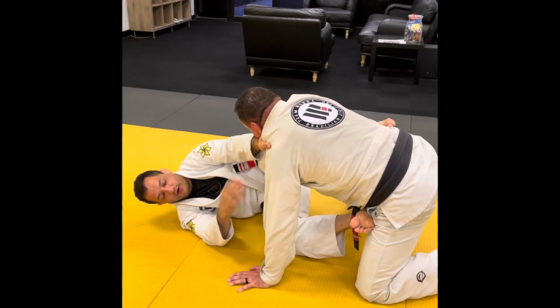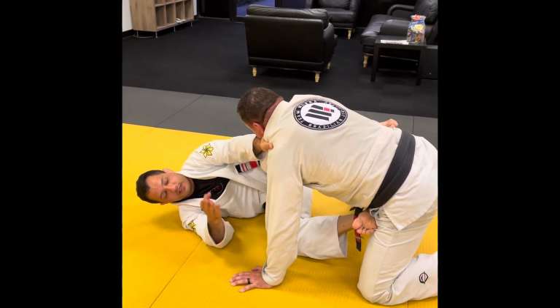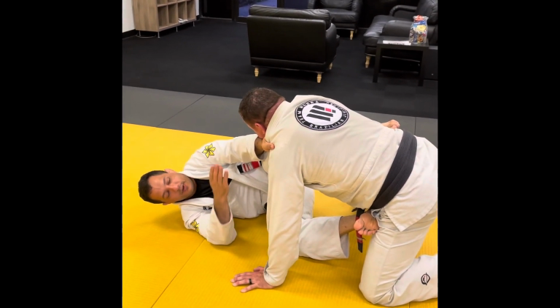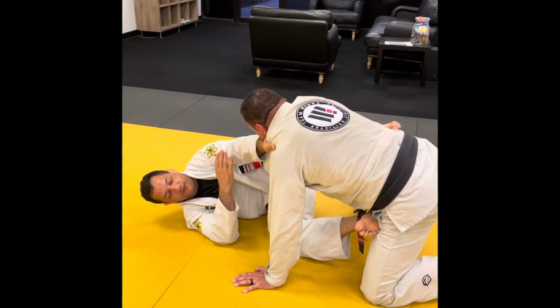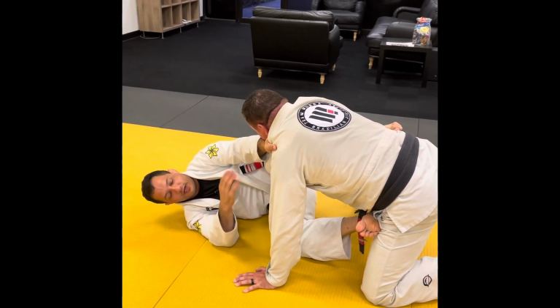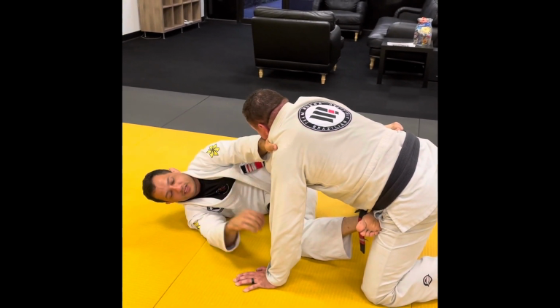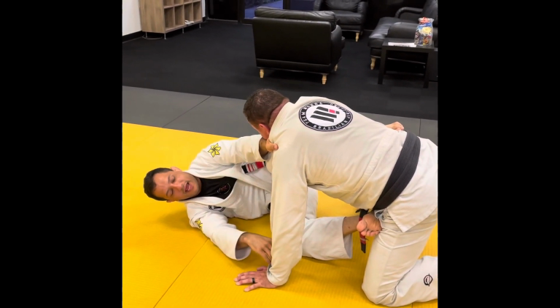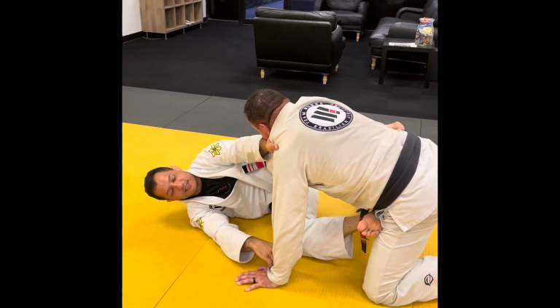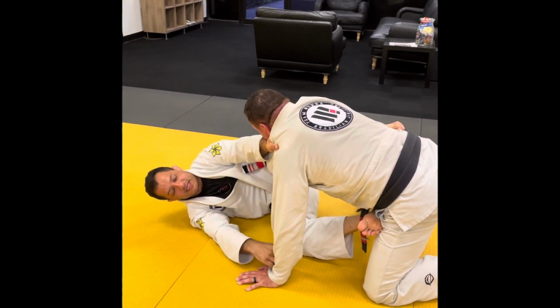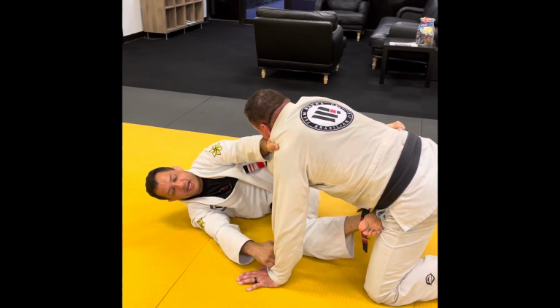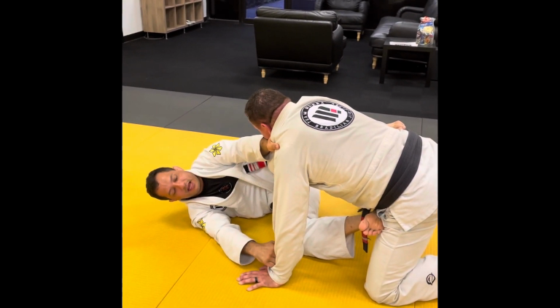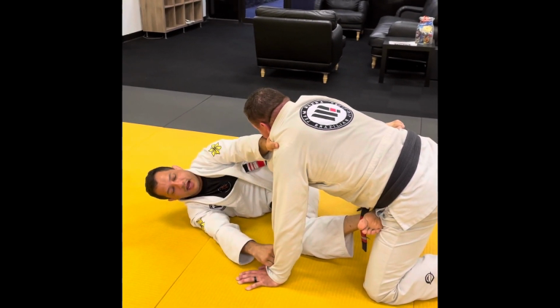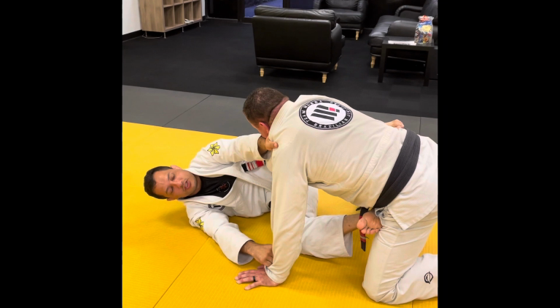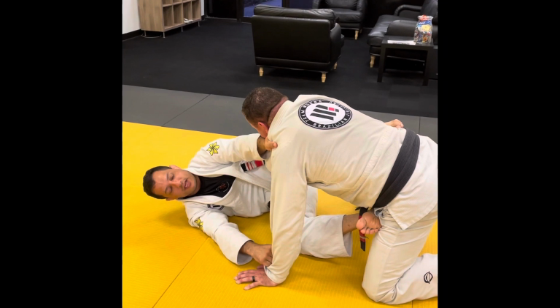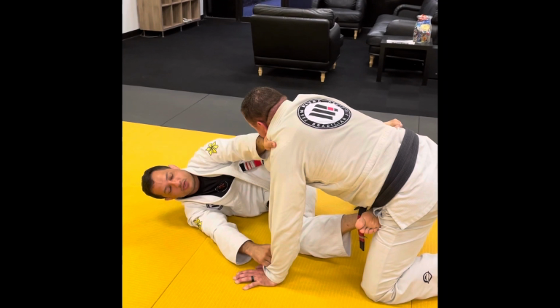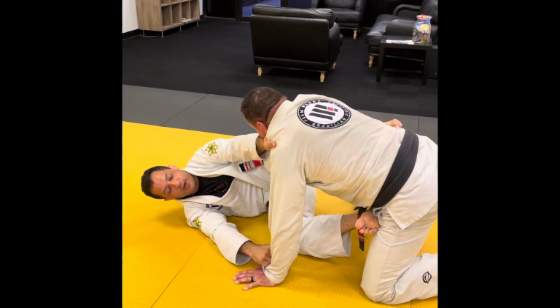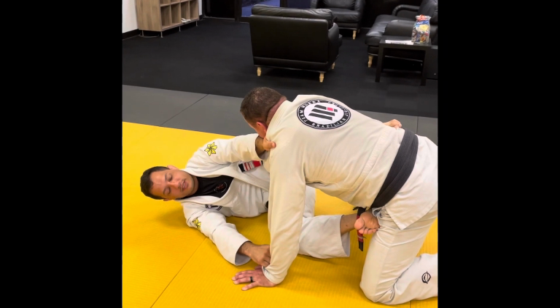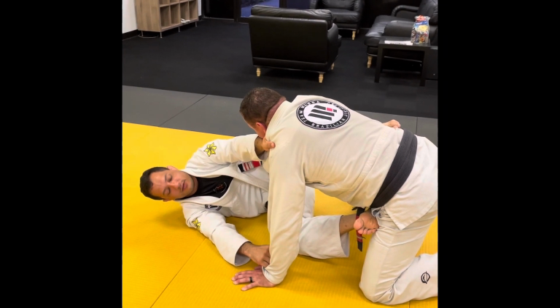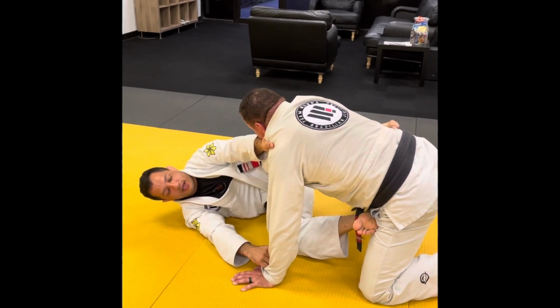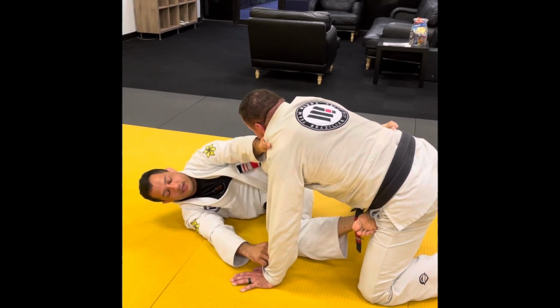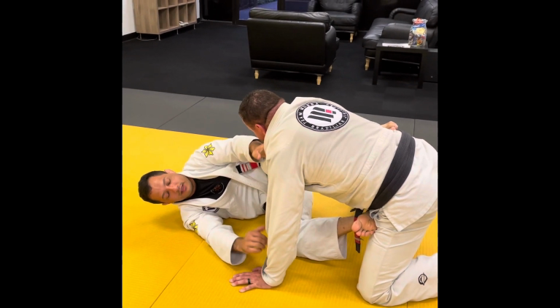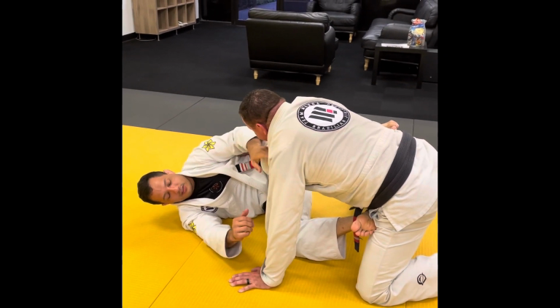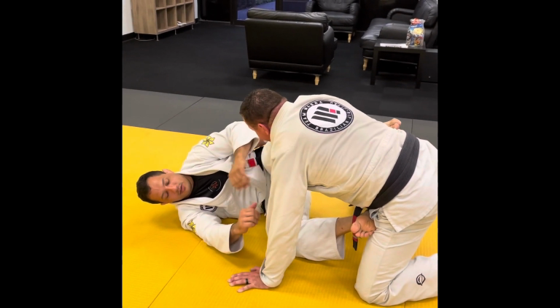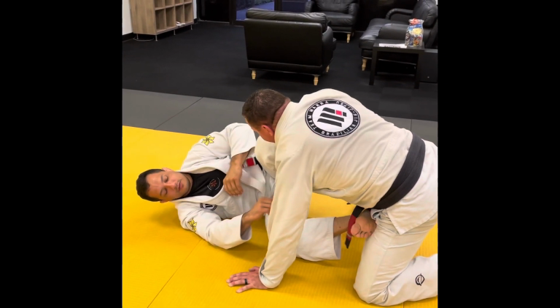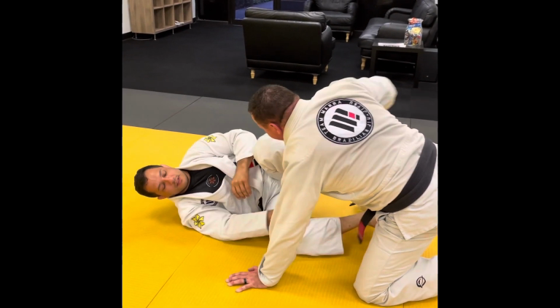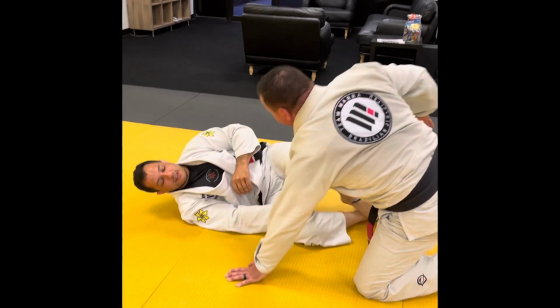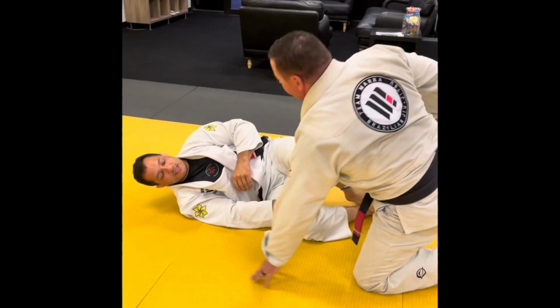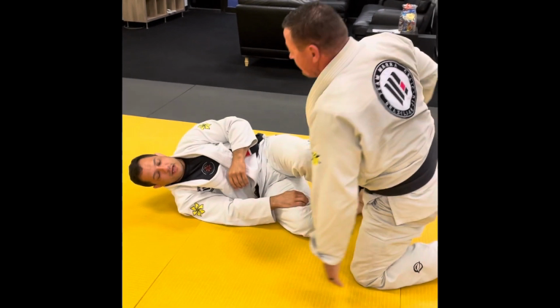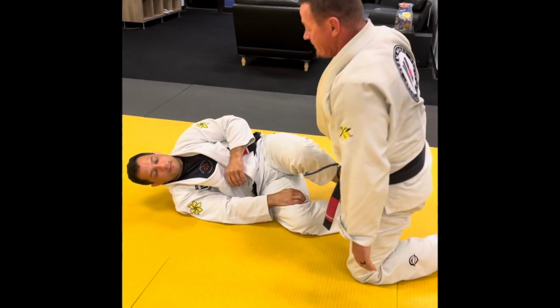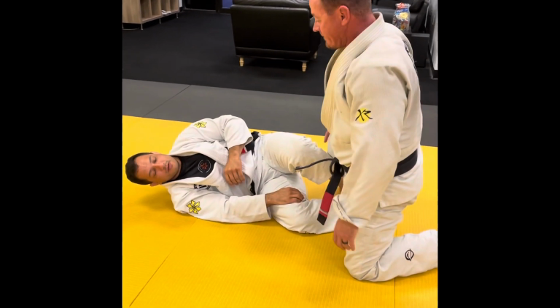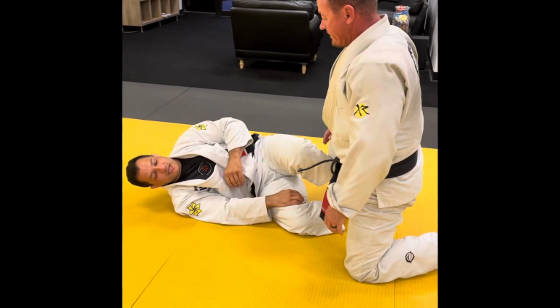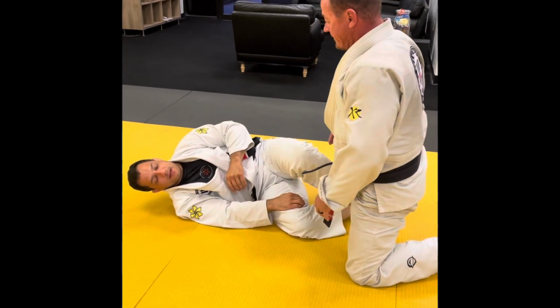Depending on where his head stays, I check his weight. So this is a mount escape.